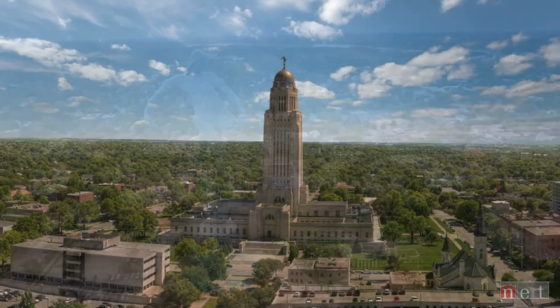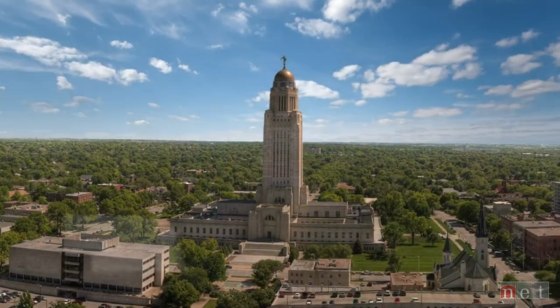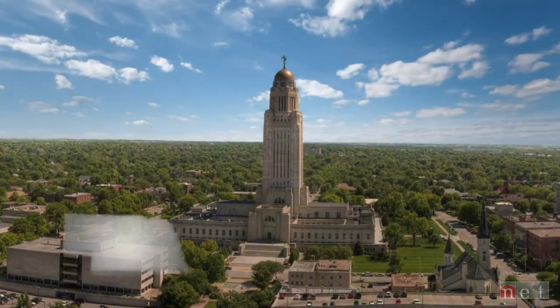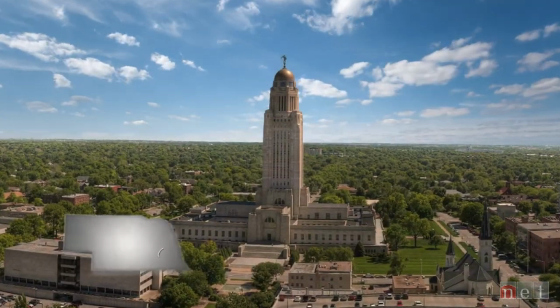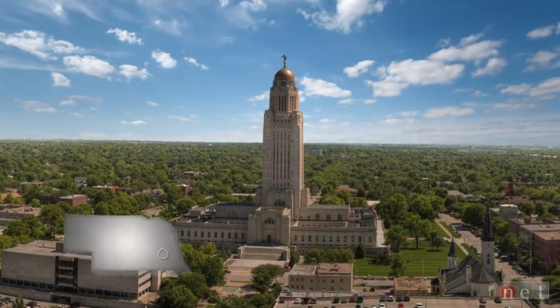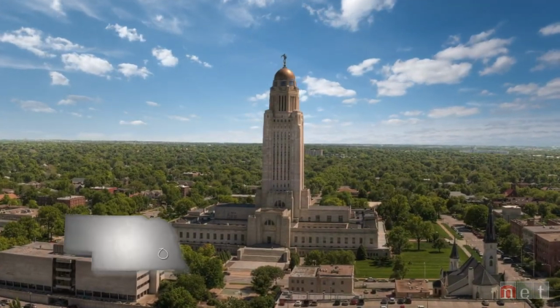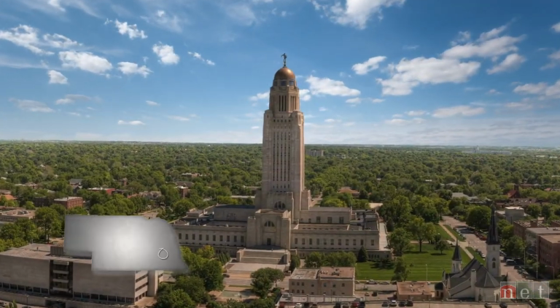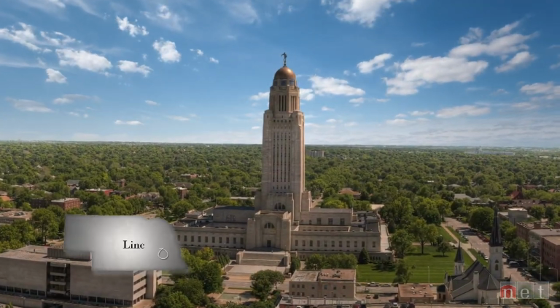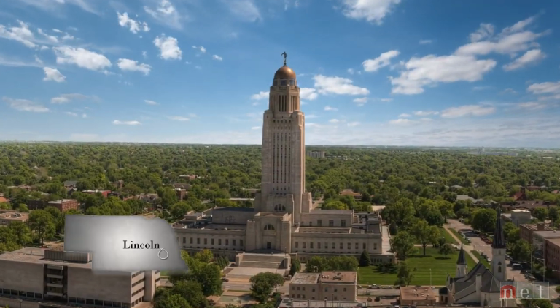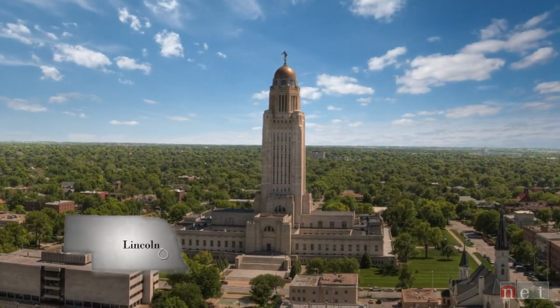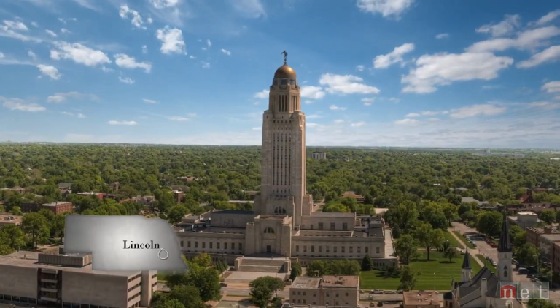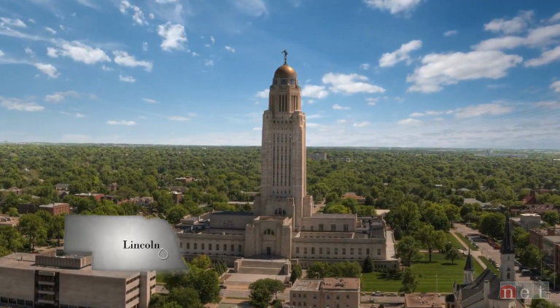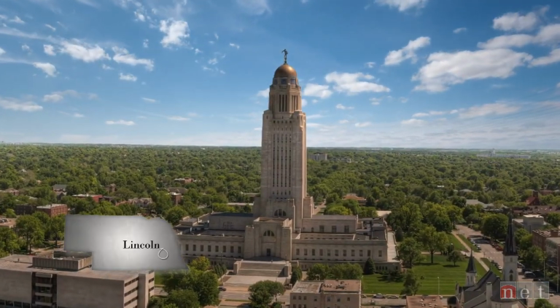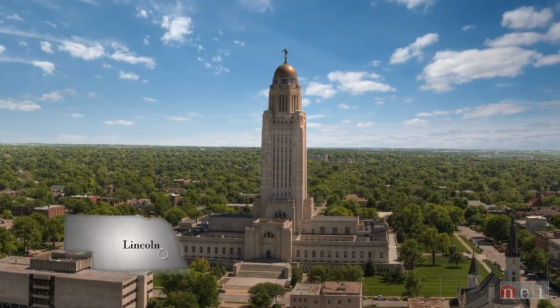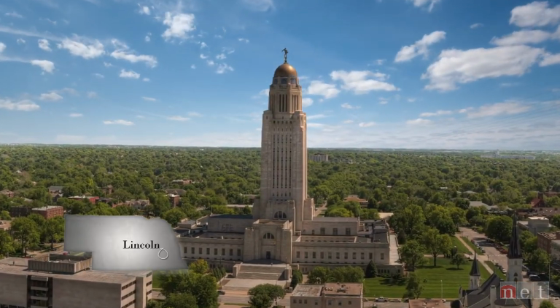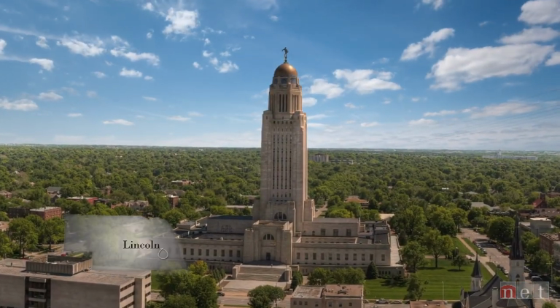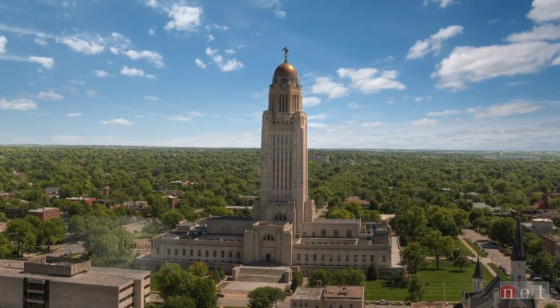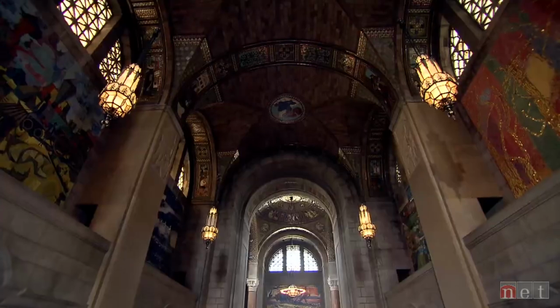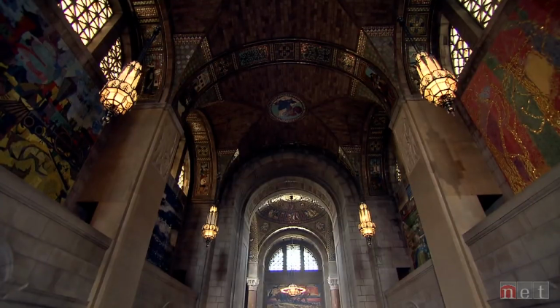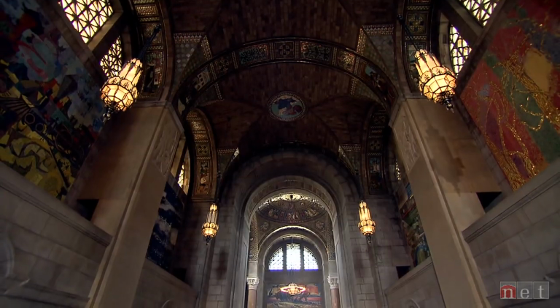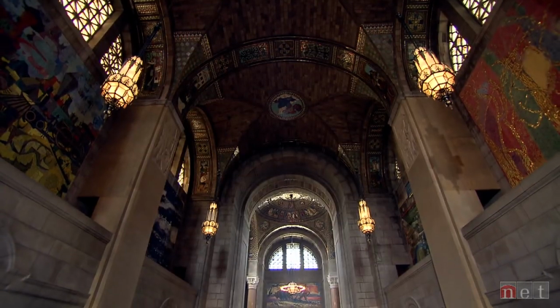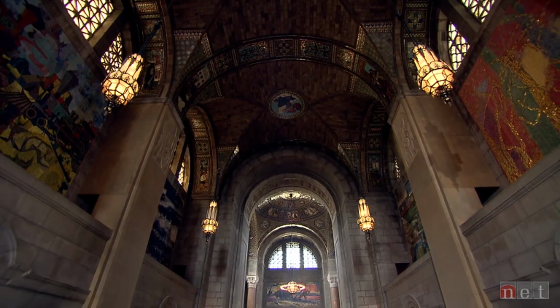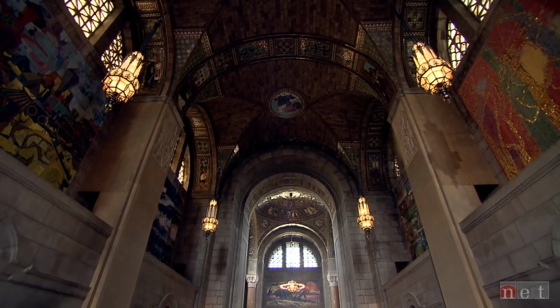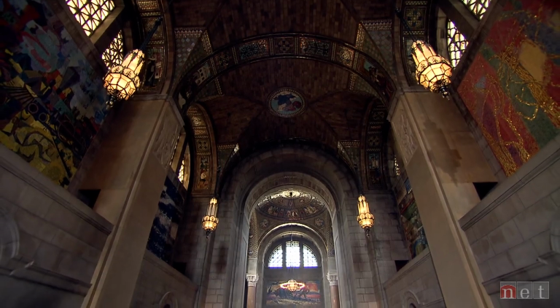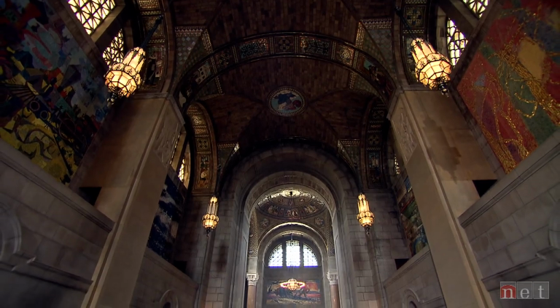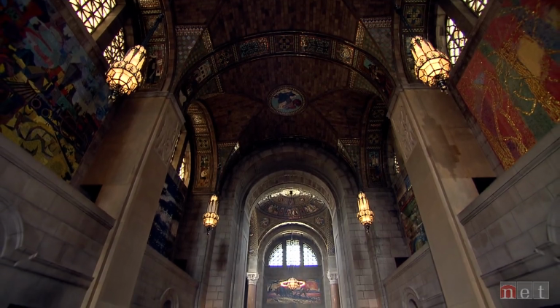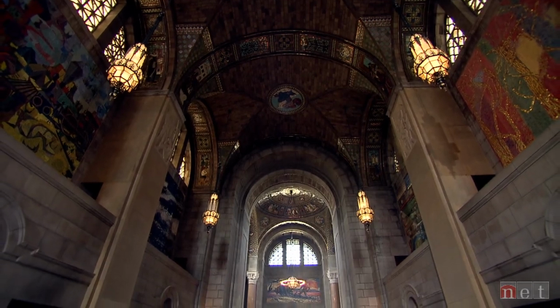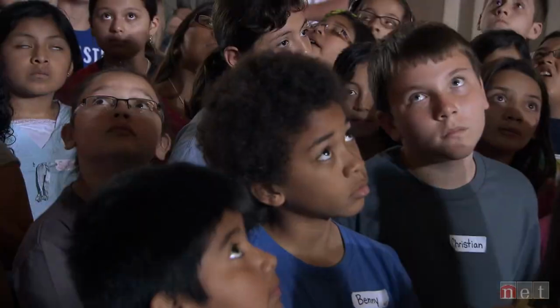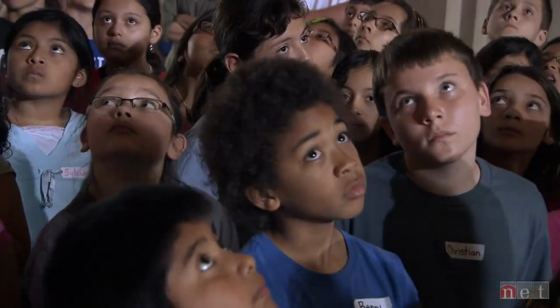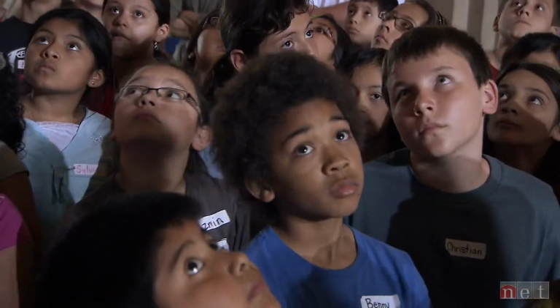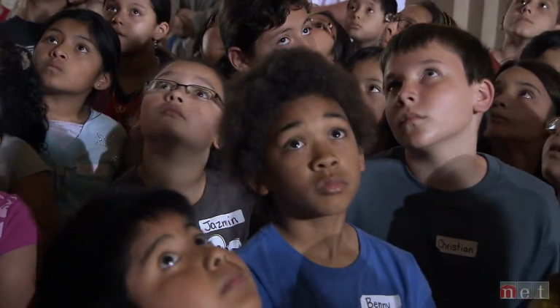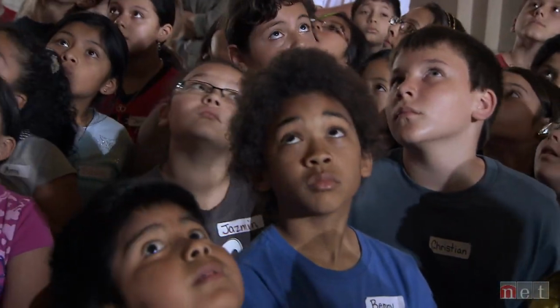For nearly a century, the Nebraska State Capitol has stood as an iconic symbol of art and architecture.